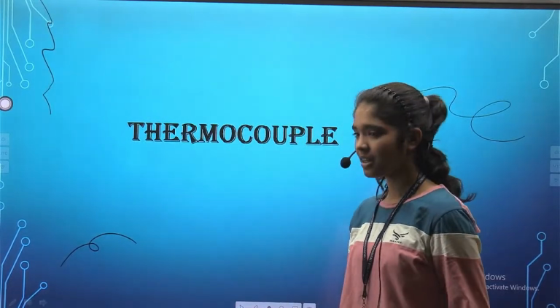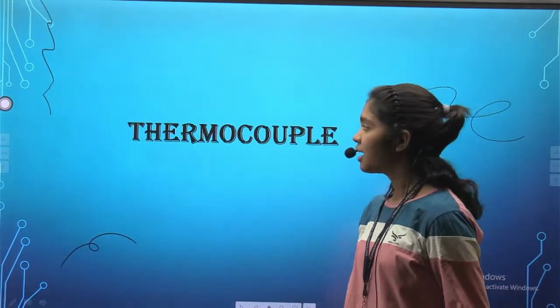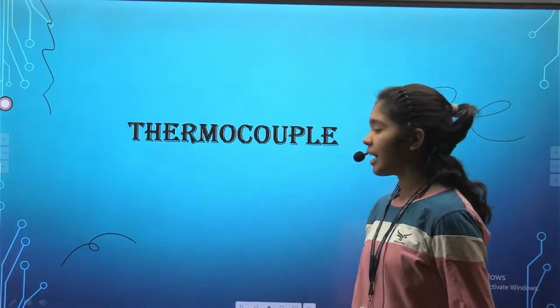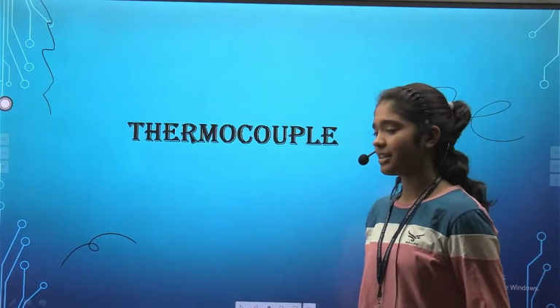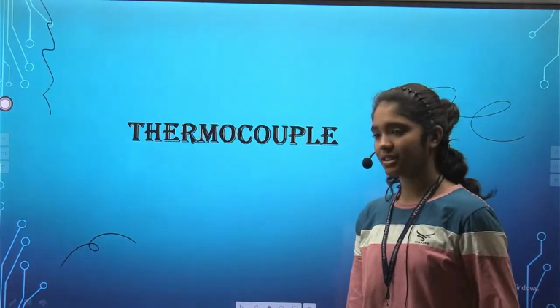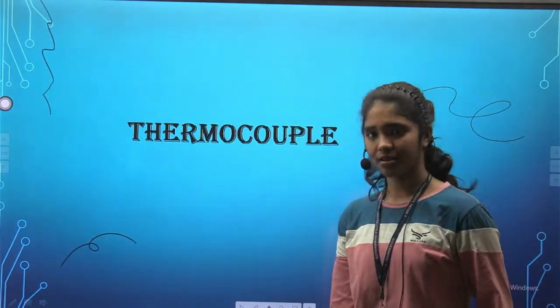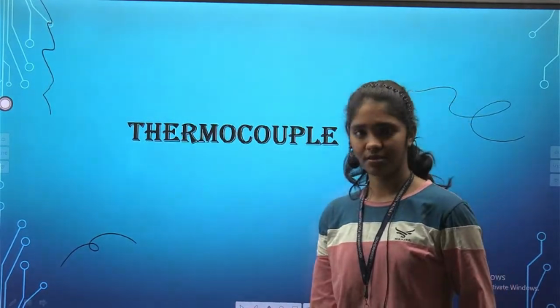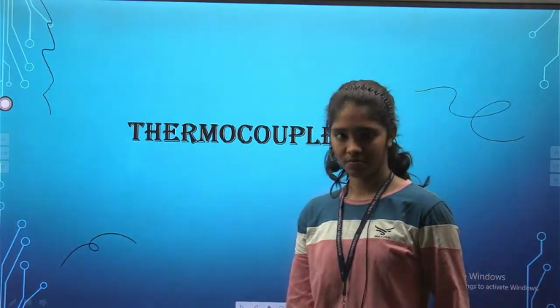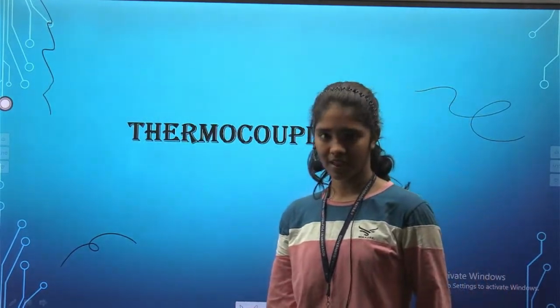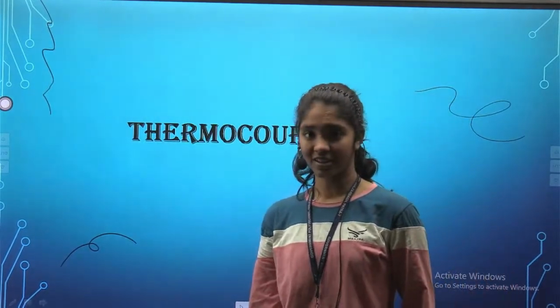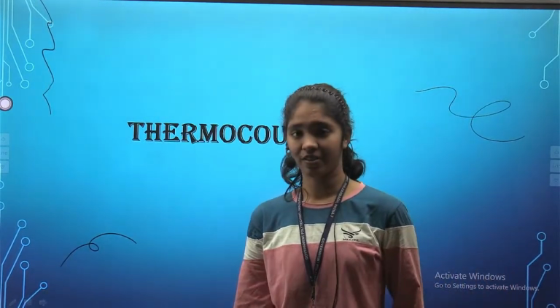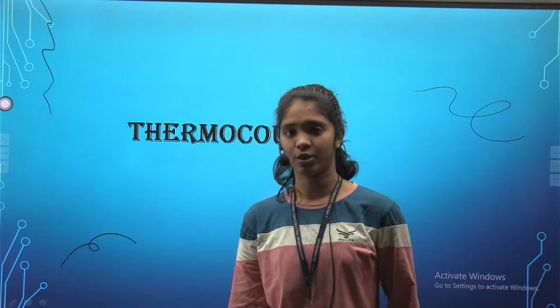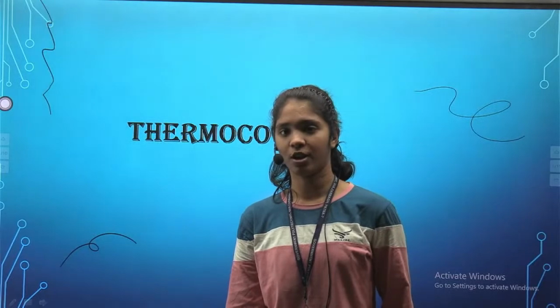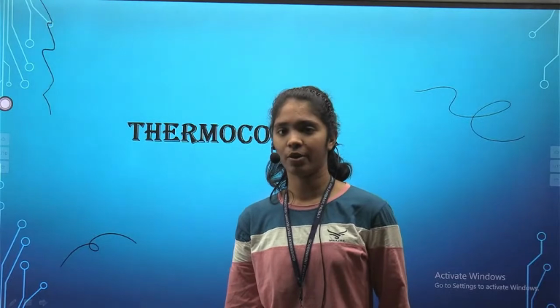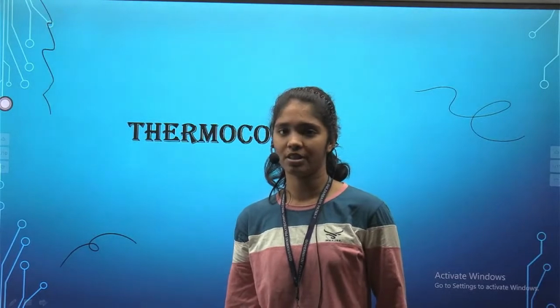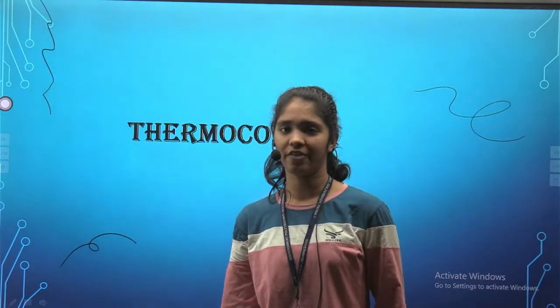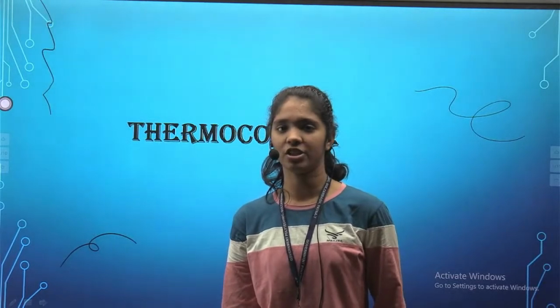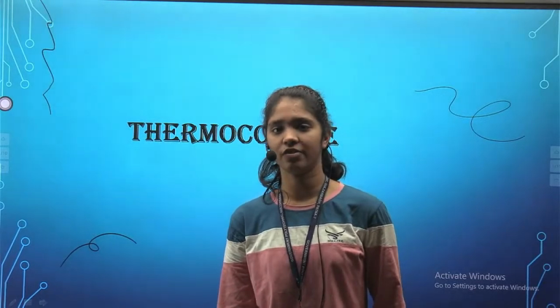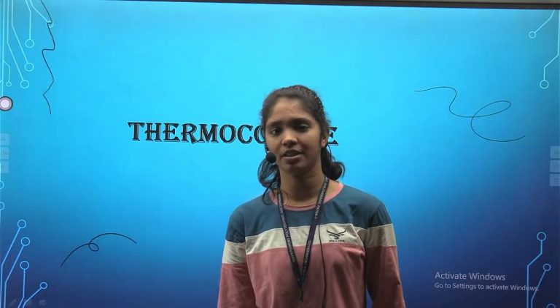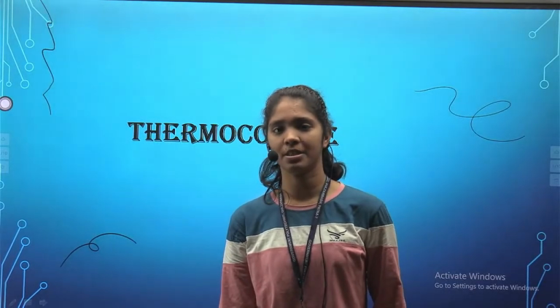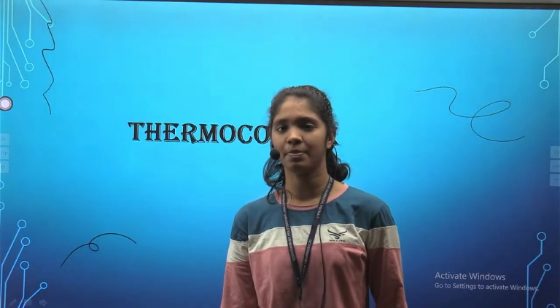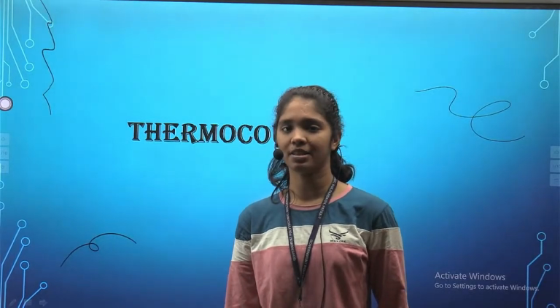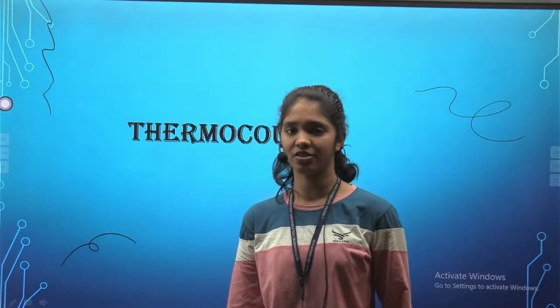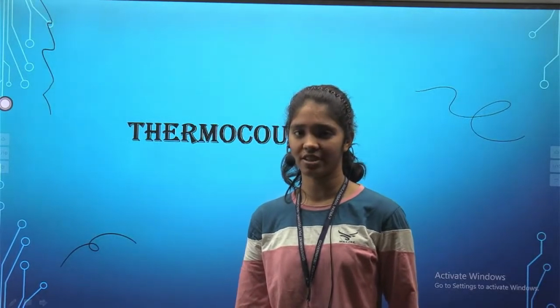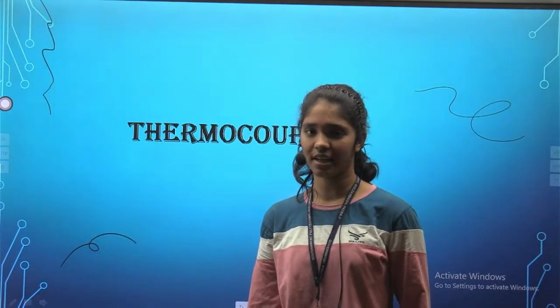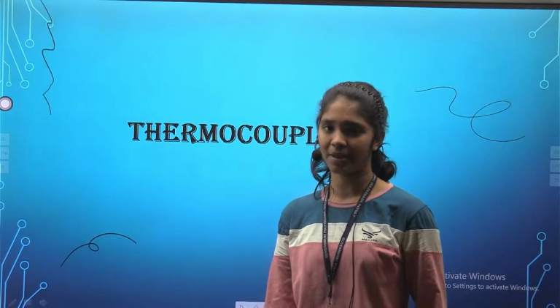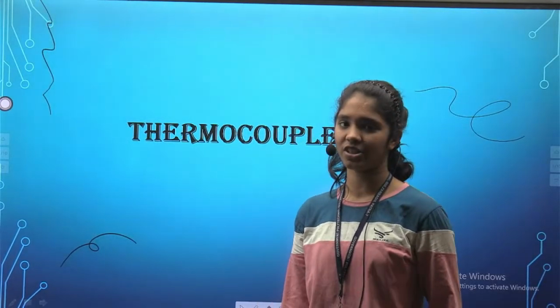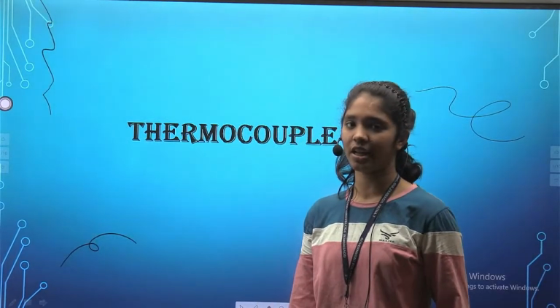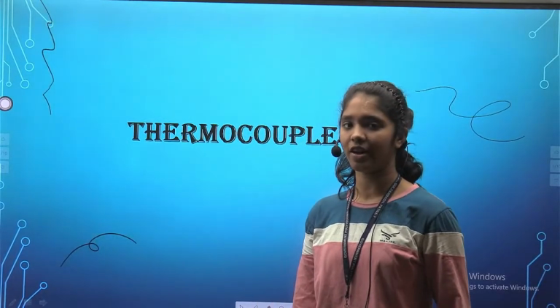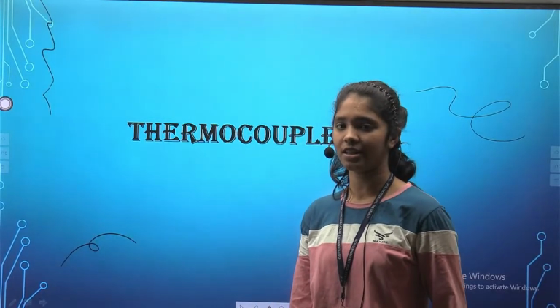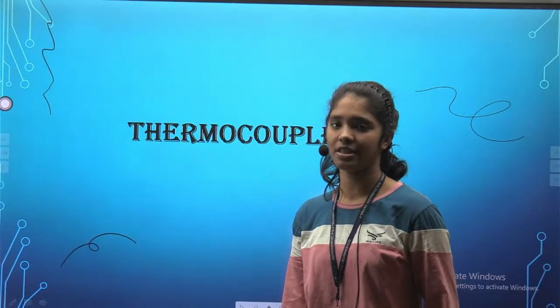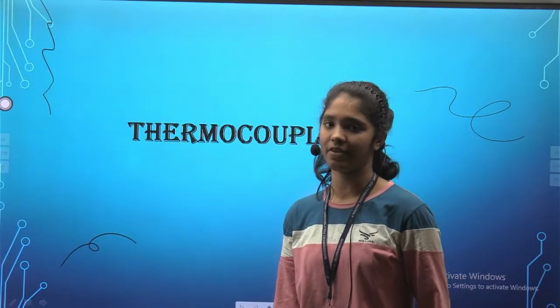In this lecture we will talk about its definition, working principle, construction, application, advantage, and disadvantage.